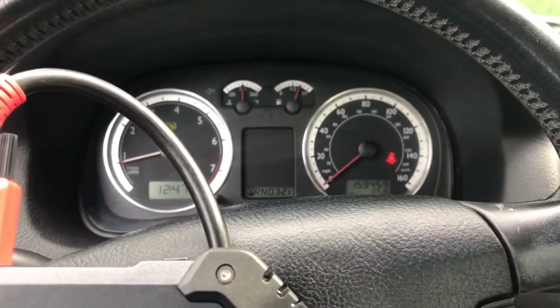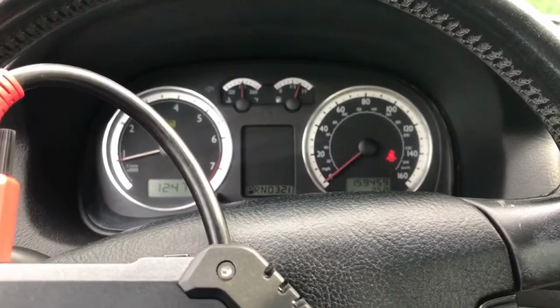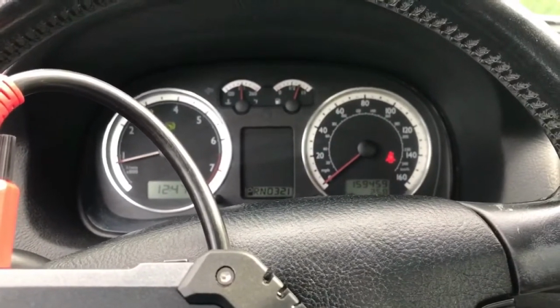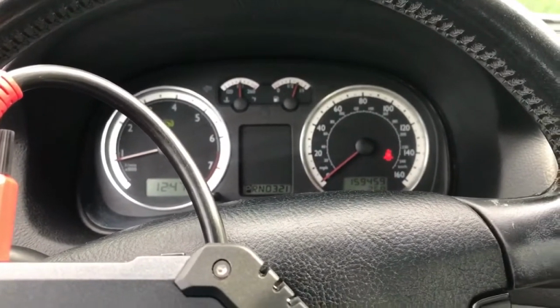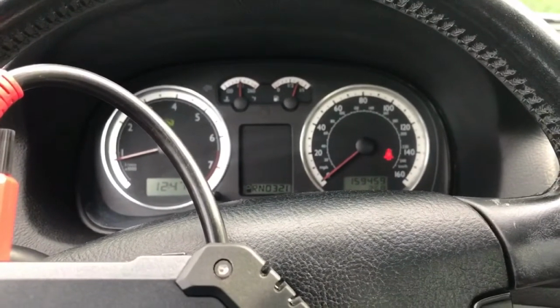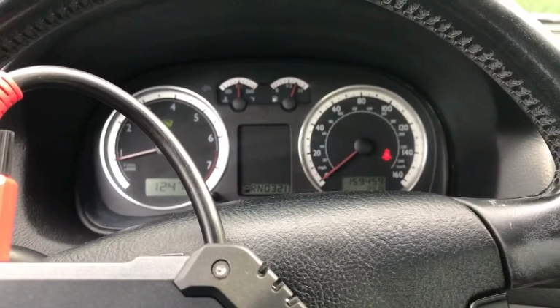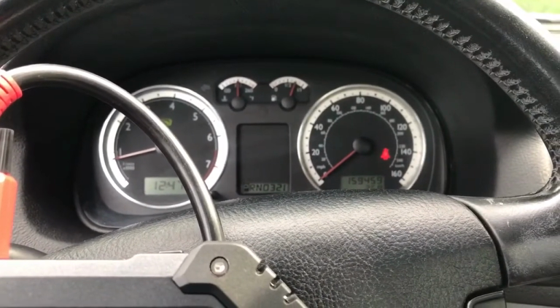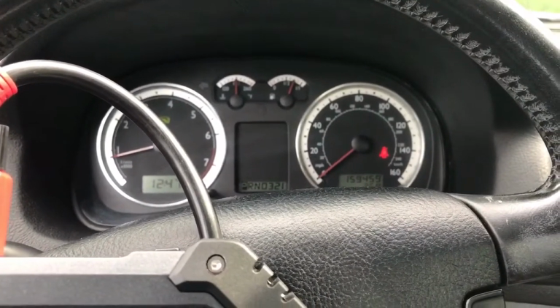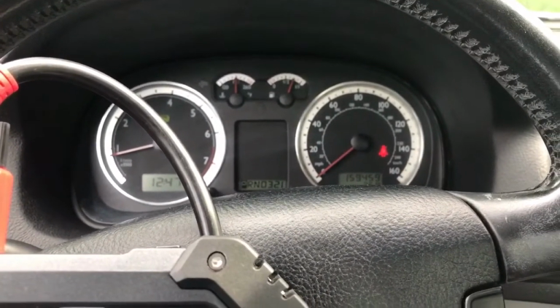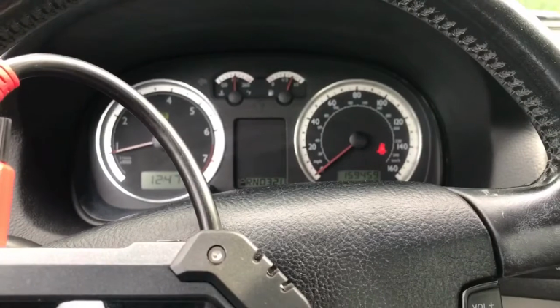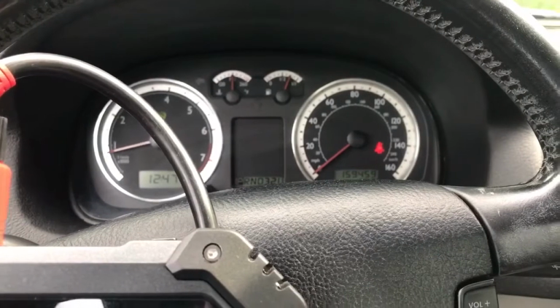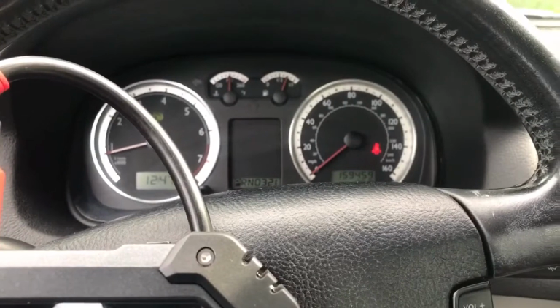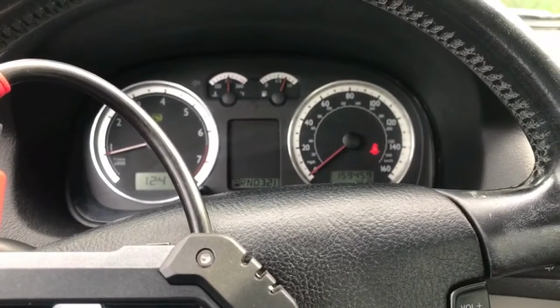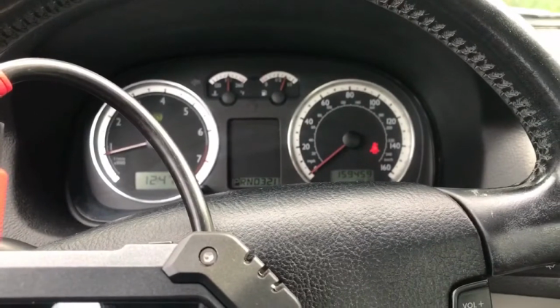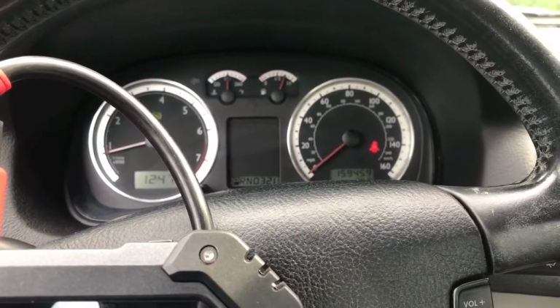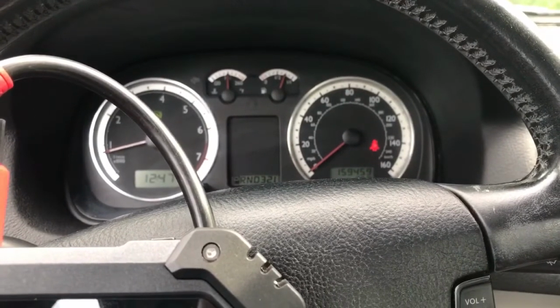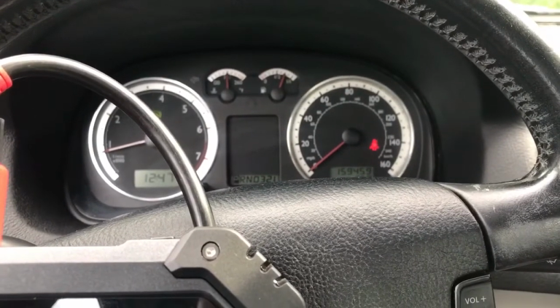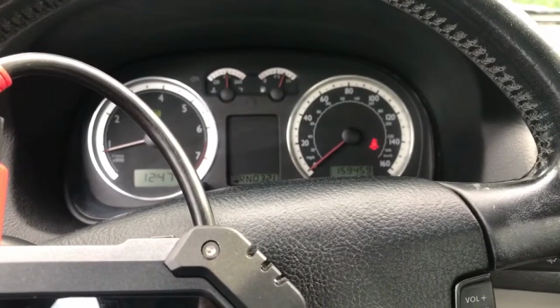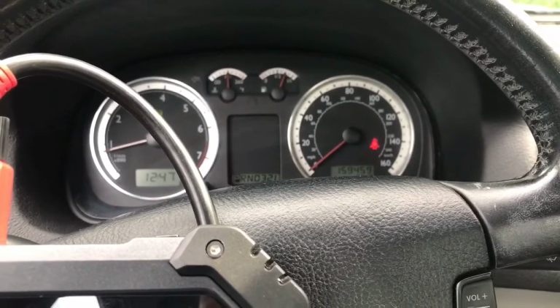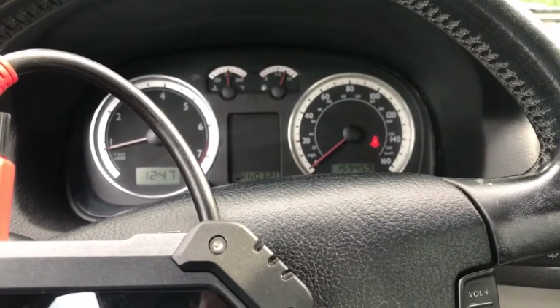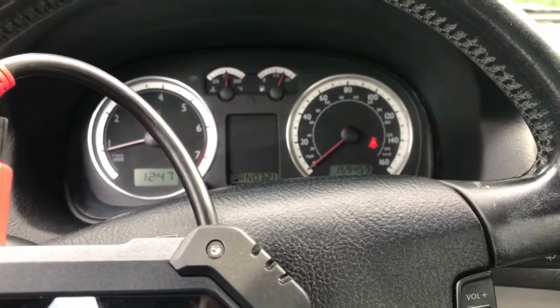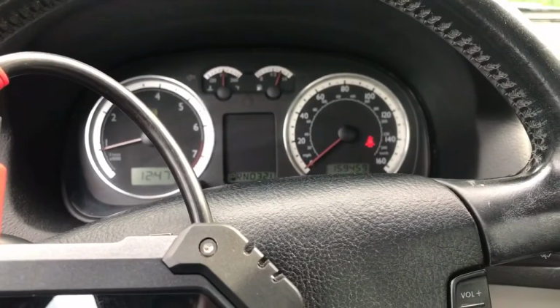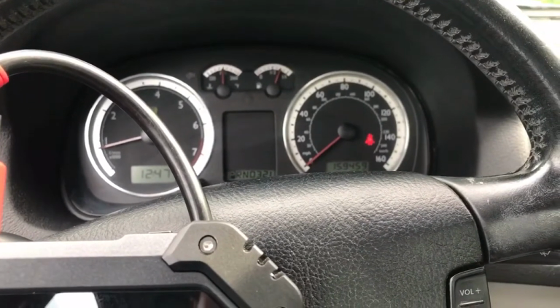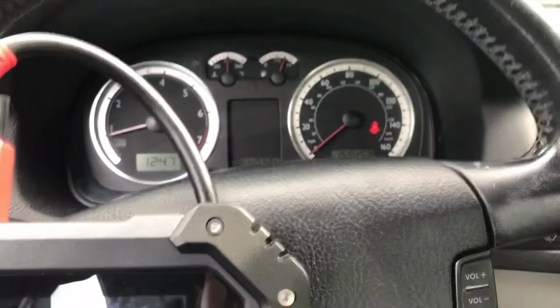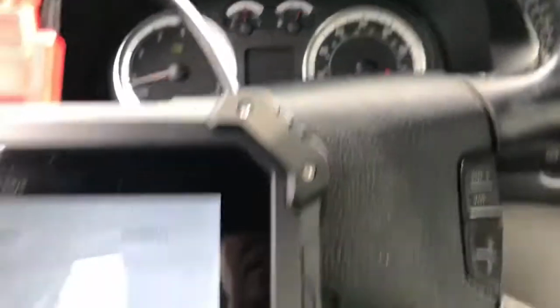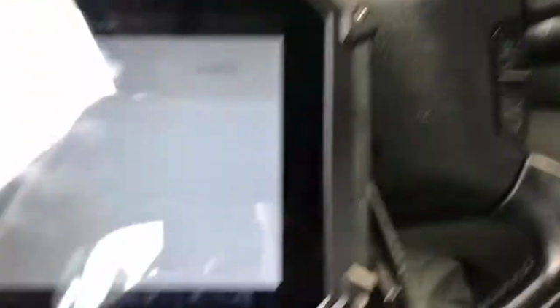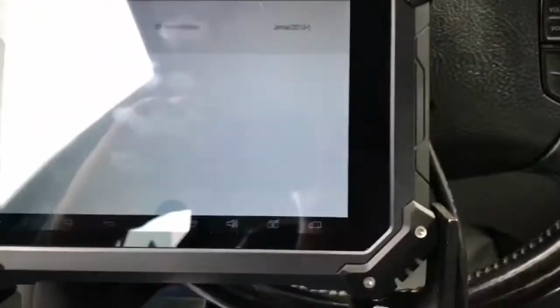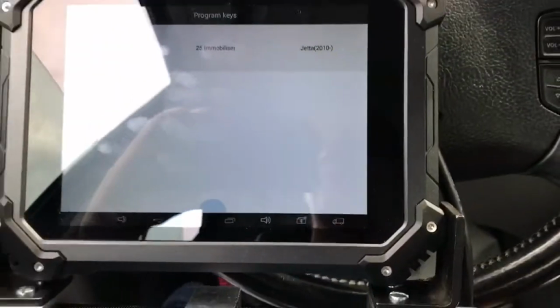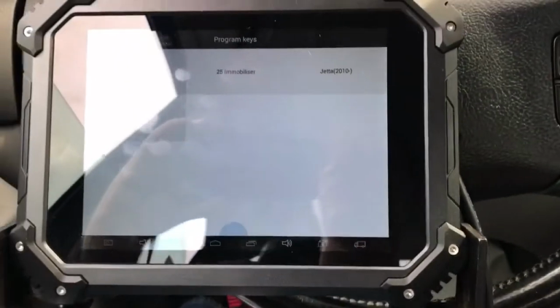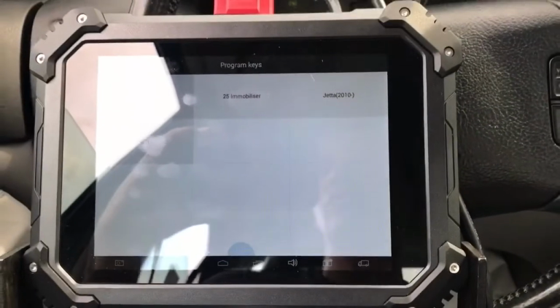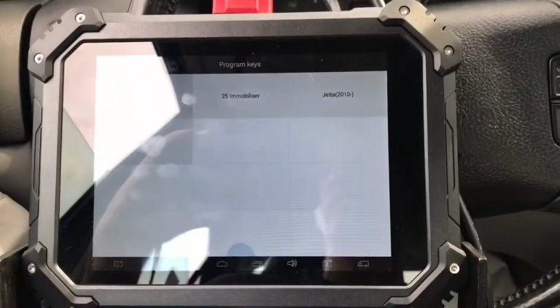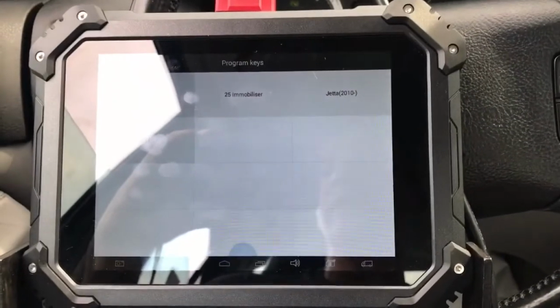Let's go ahead and start the car — key number one and key number two. Anyway, thanks for watching our video. Please like and subscribe. Programming a 2004 Volkswagen Jetta with the Auto Pro Pad.